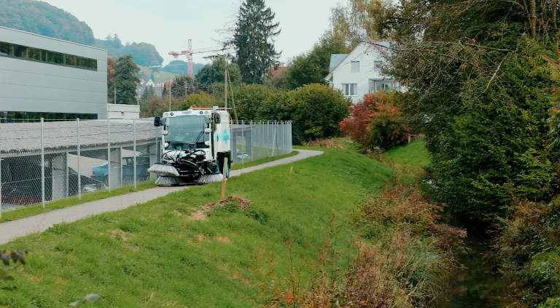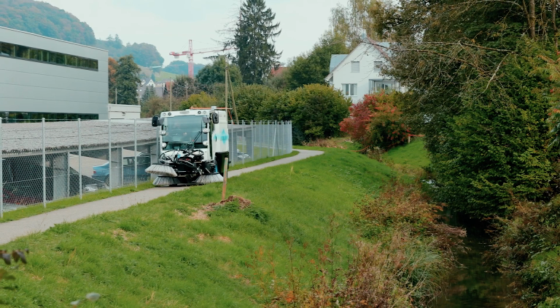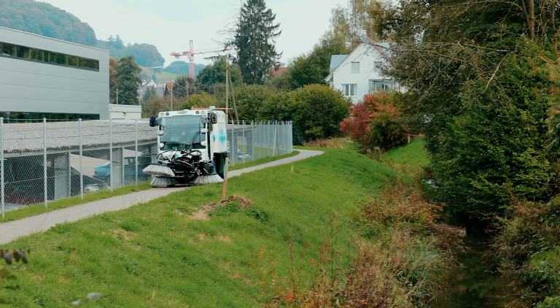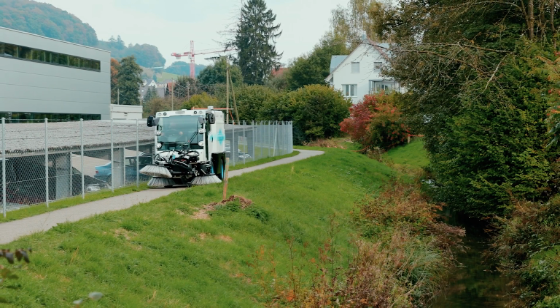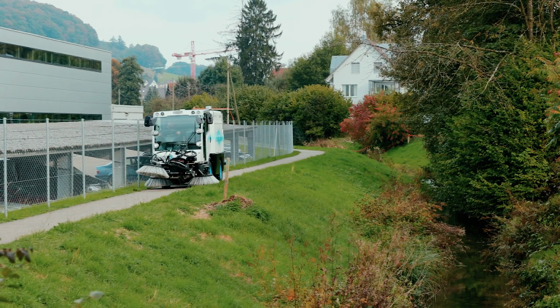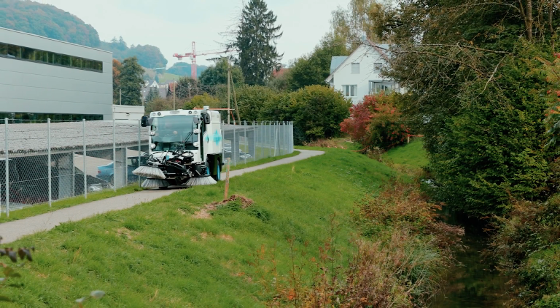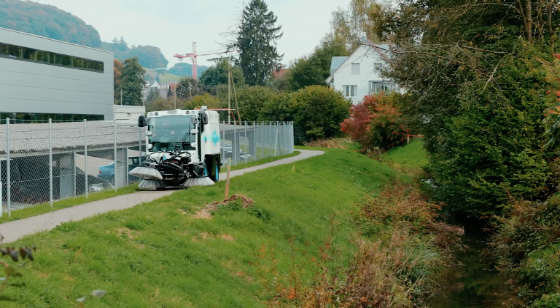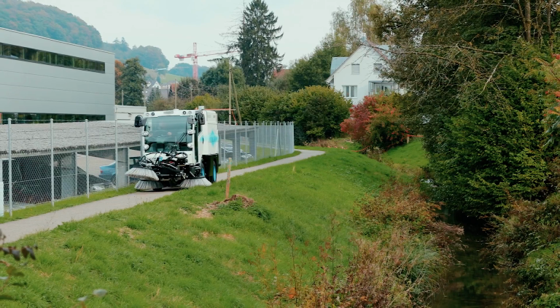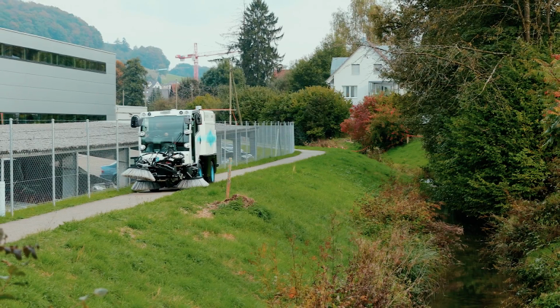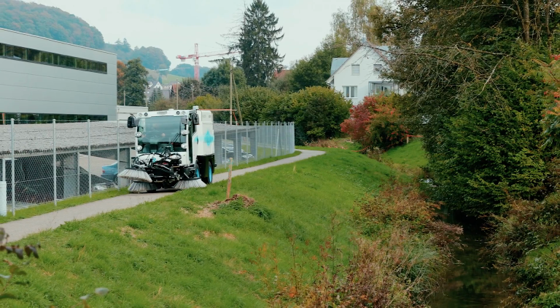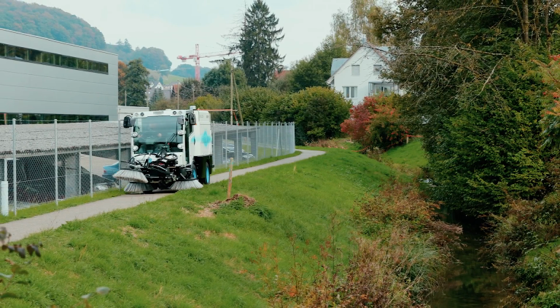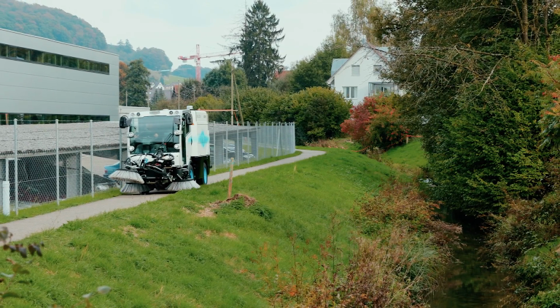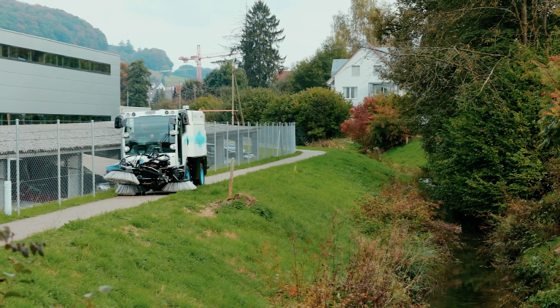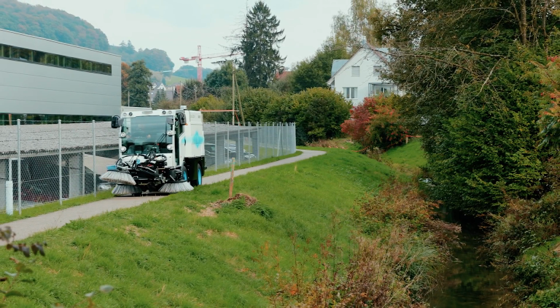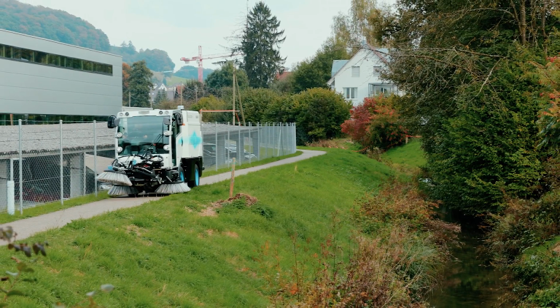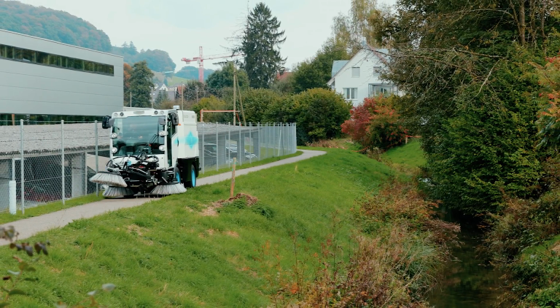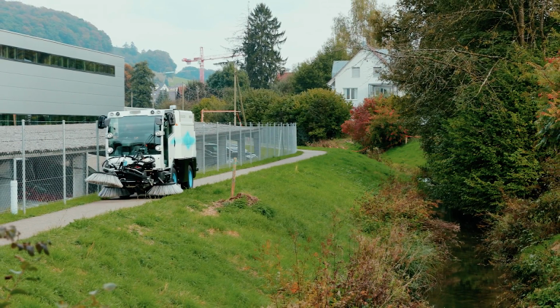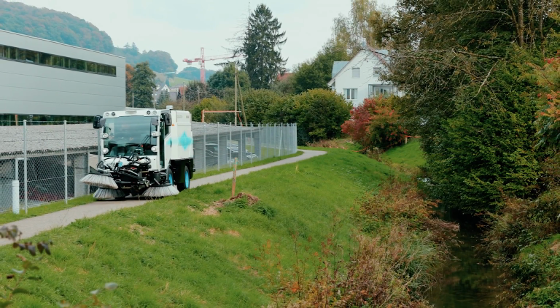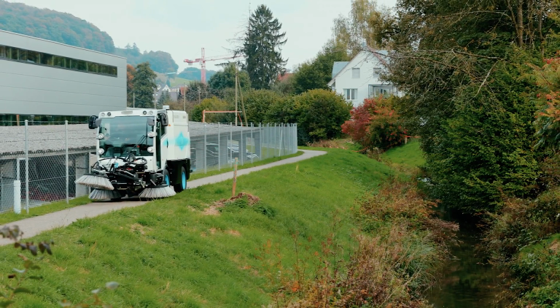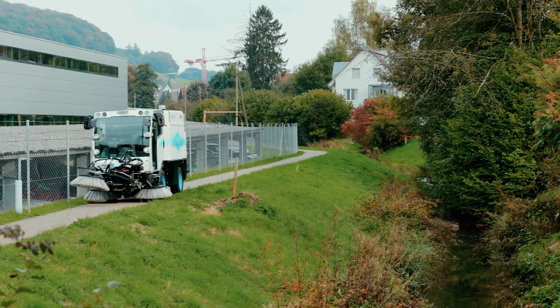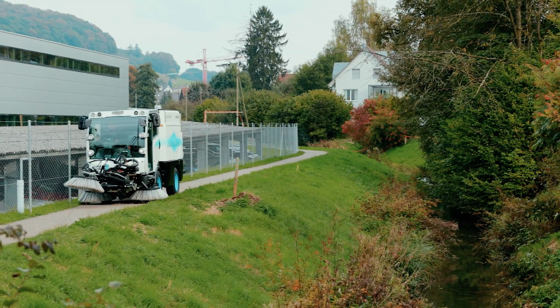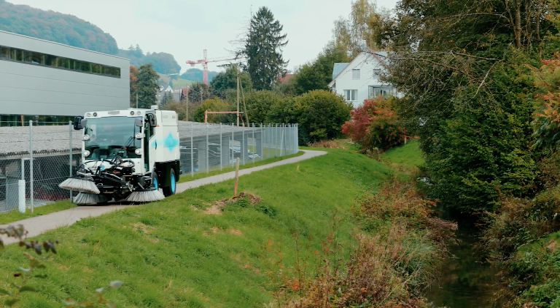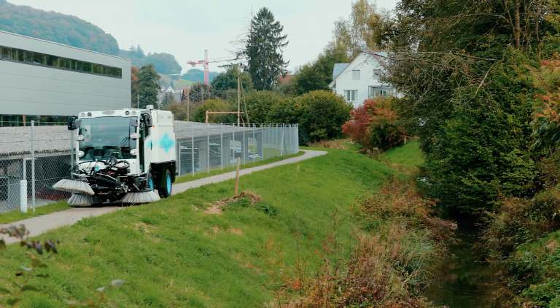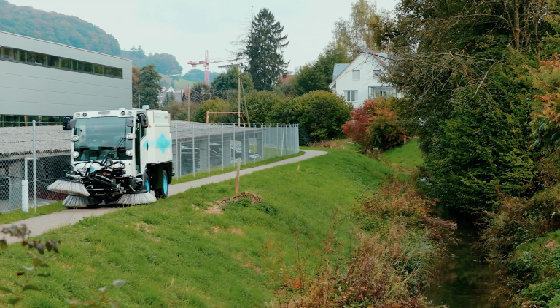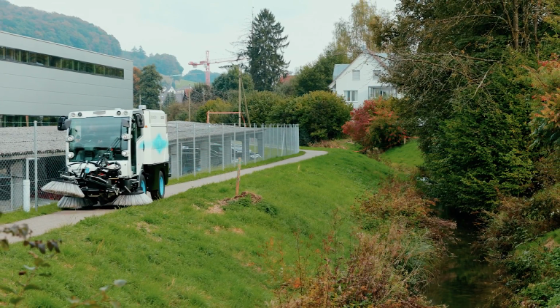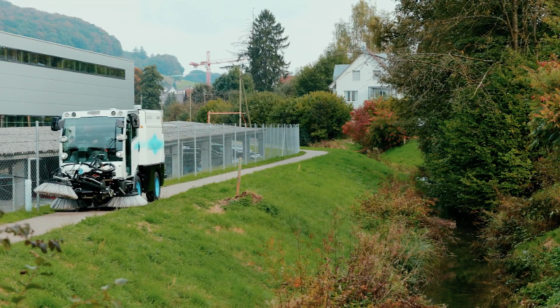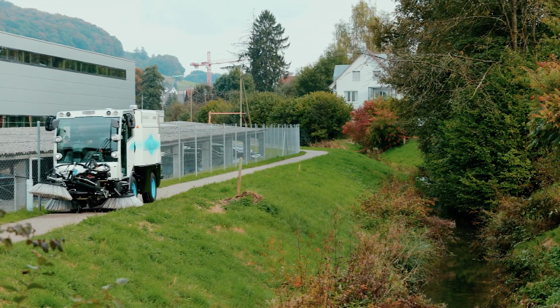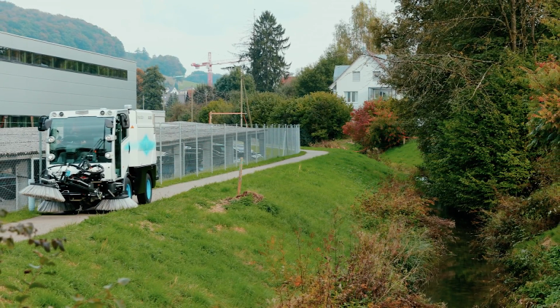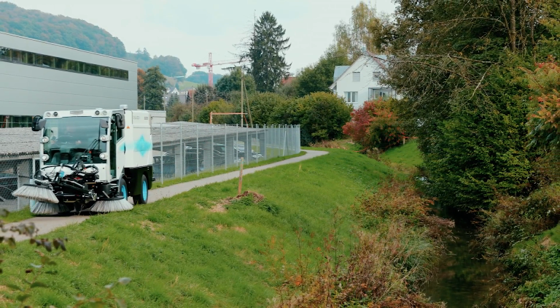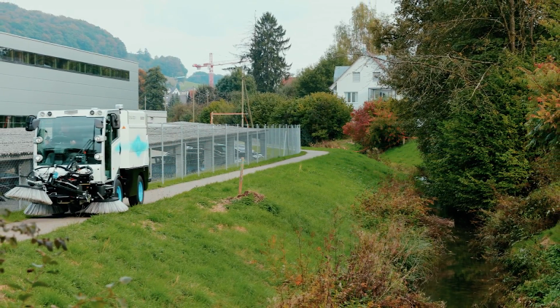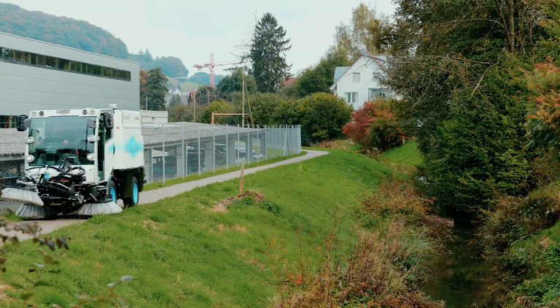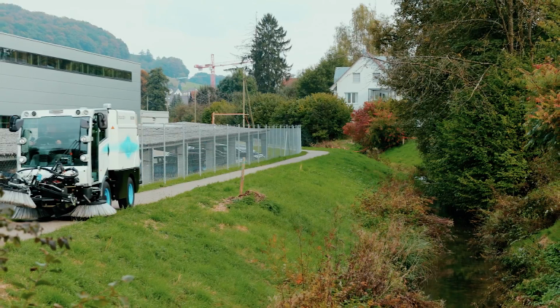Quiet. Efficient. Emission-free. The Buker CityCat 2020 EV.